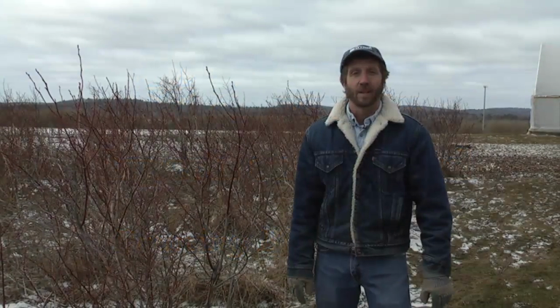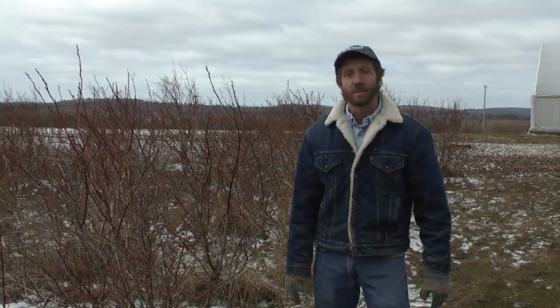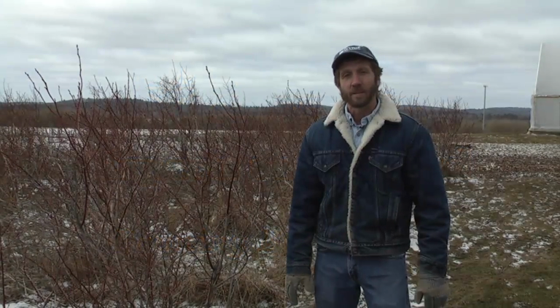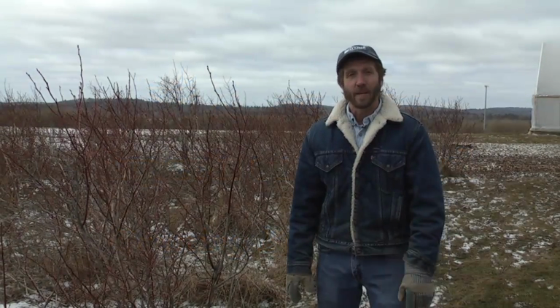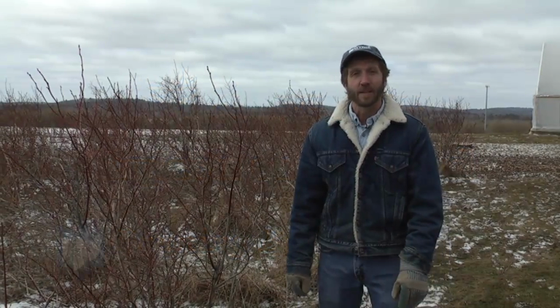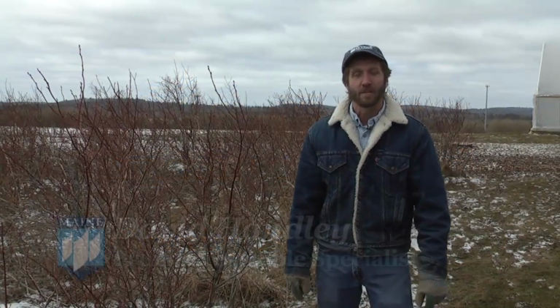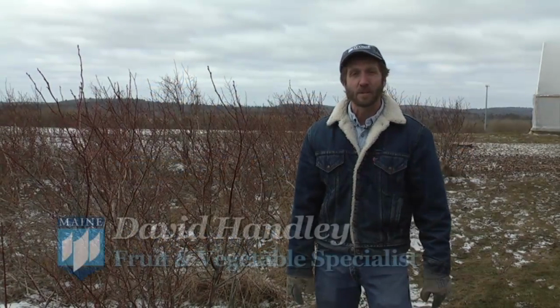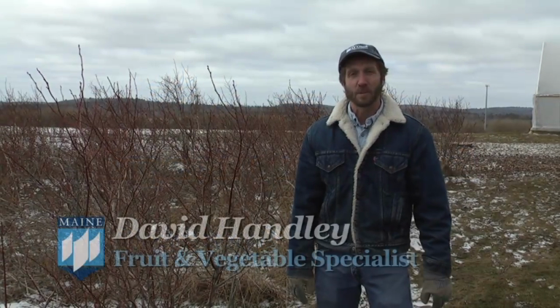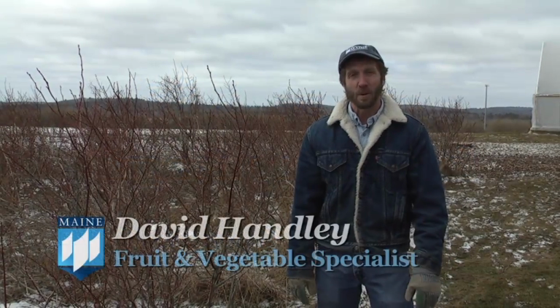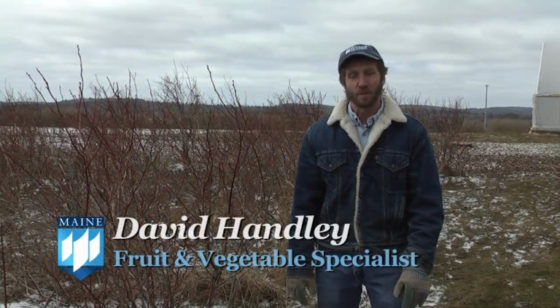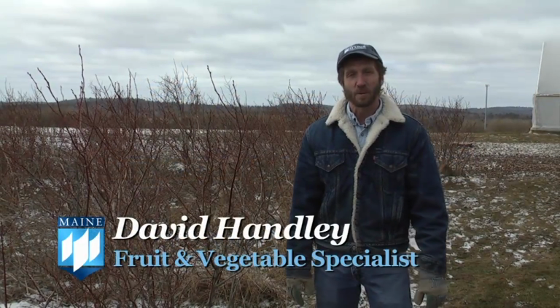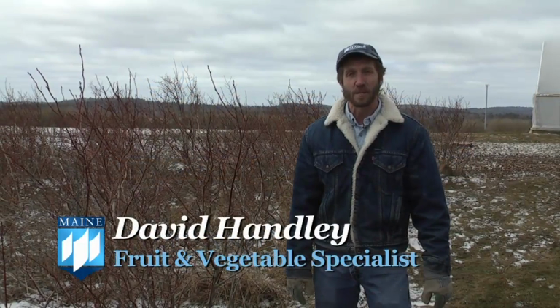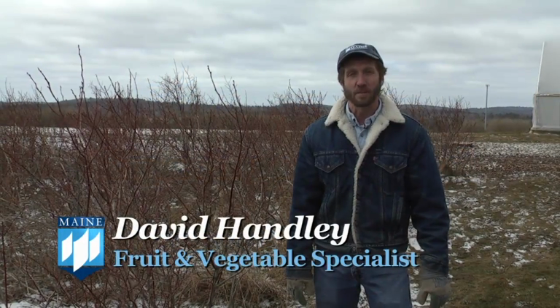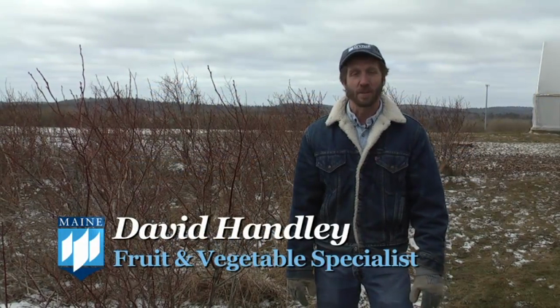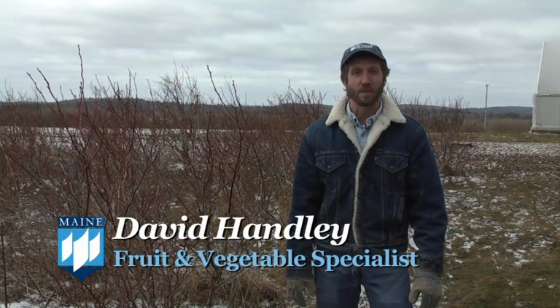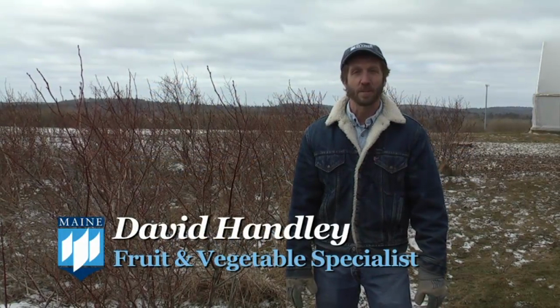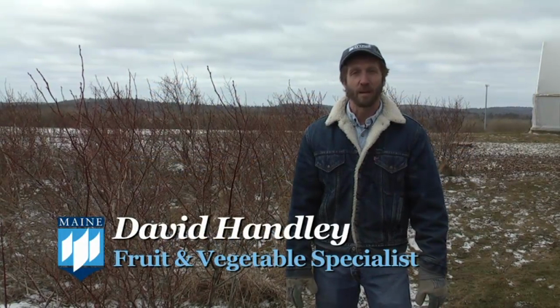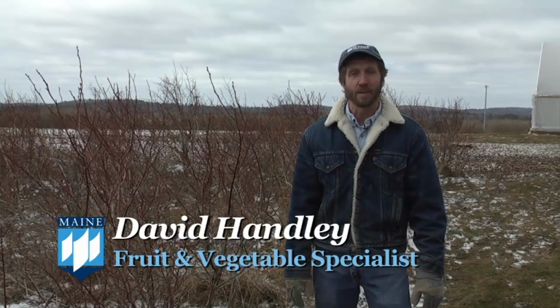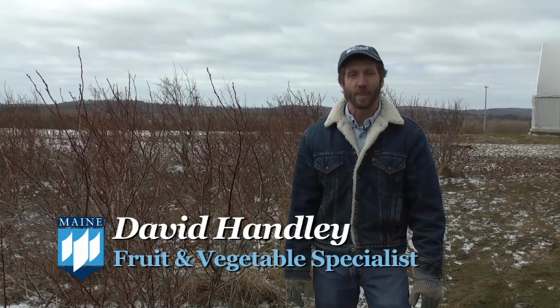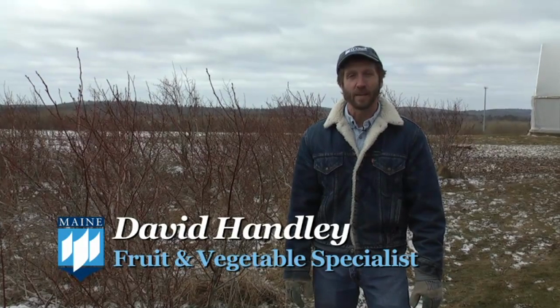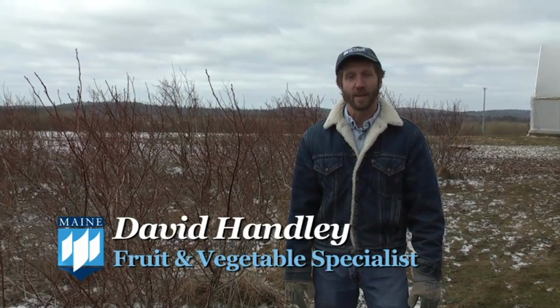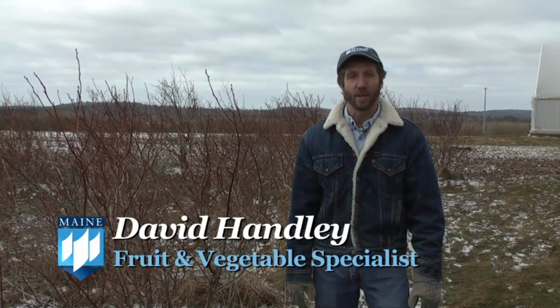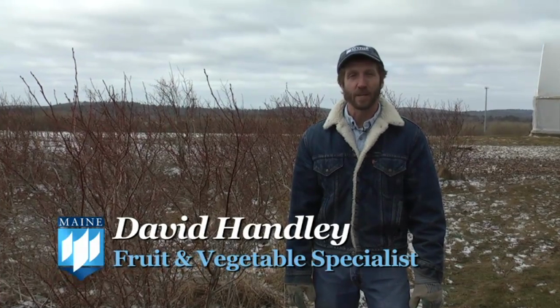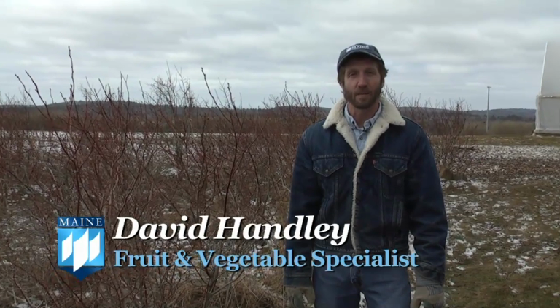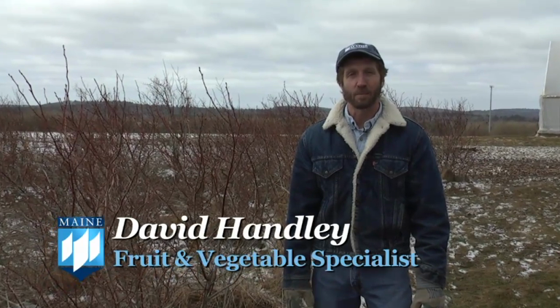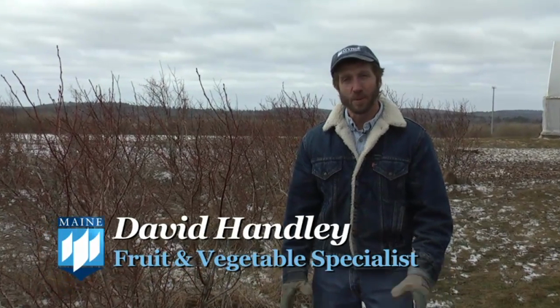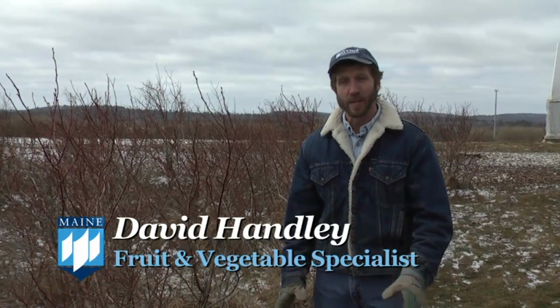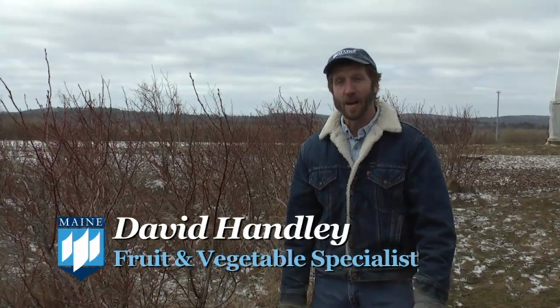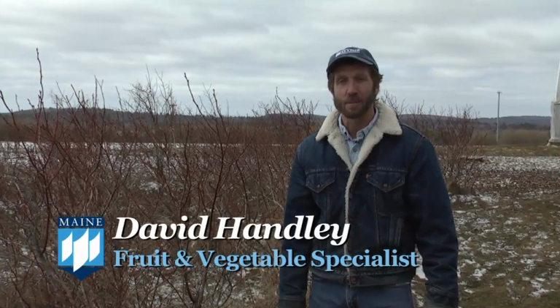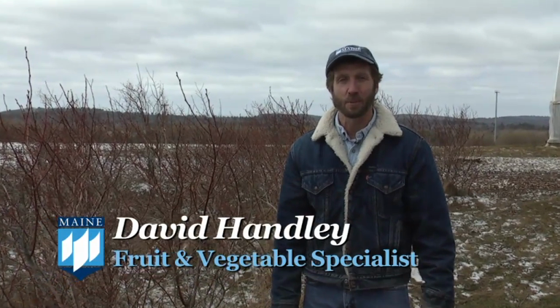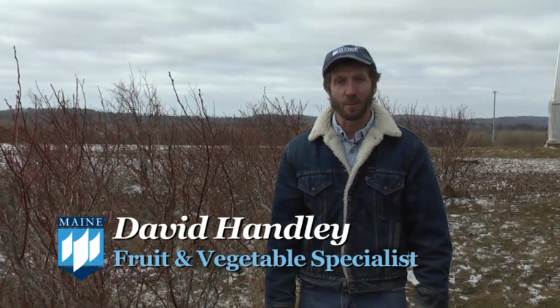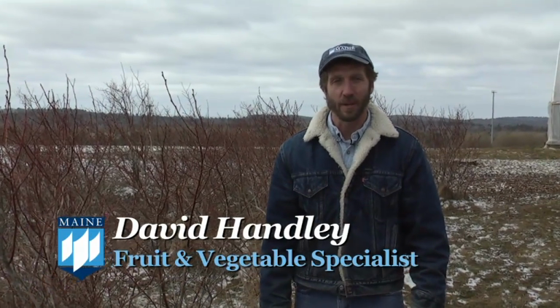I'm David Hanley, vegetable and small fruit specialist for the University of Maine, and today we're going to talk about pruning highbush blueberries.